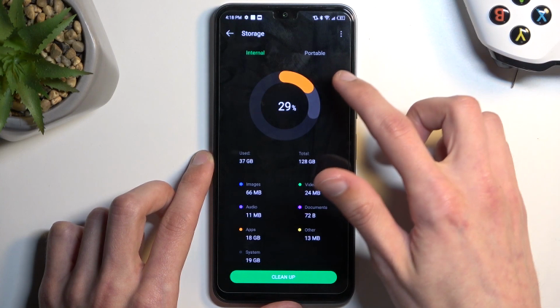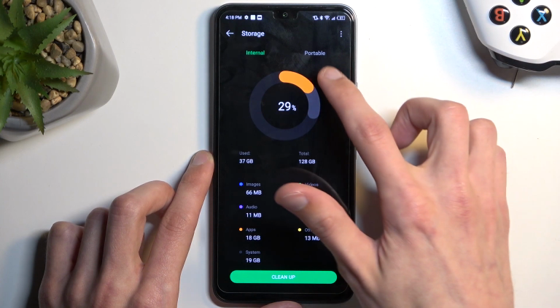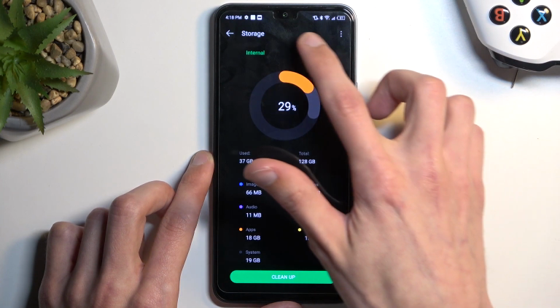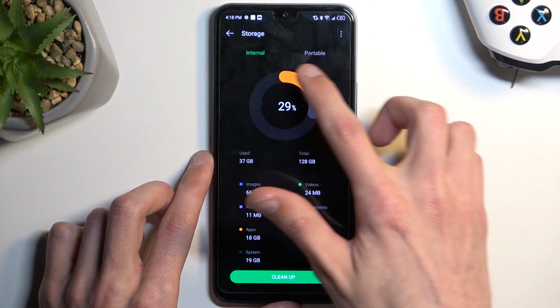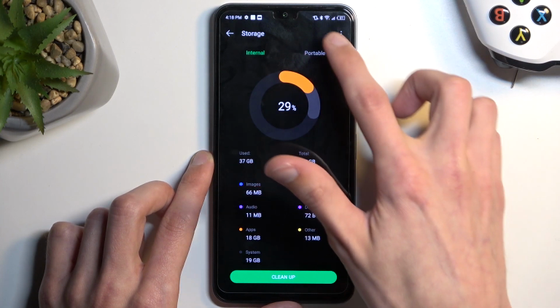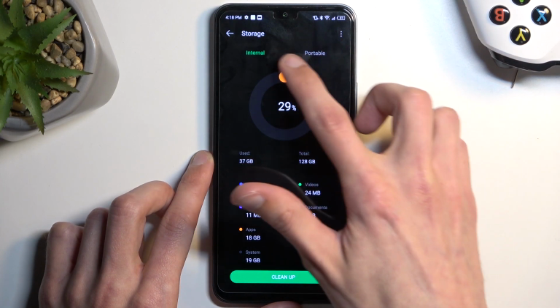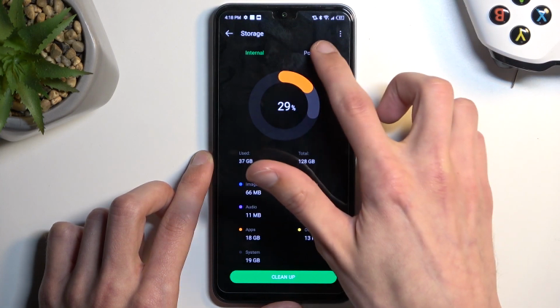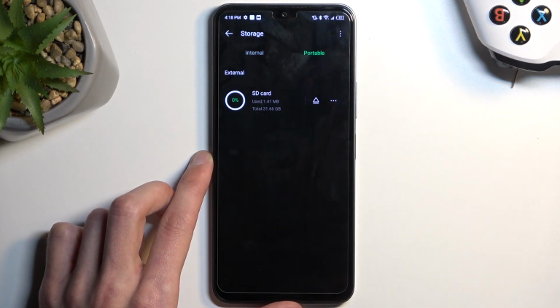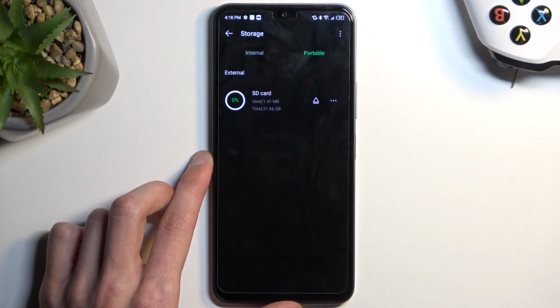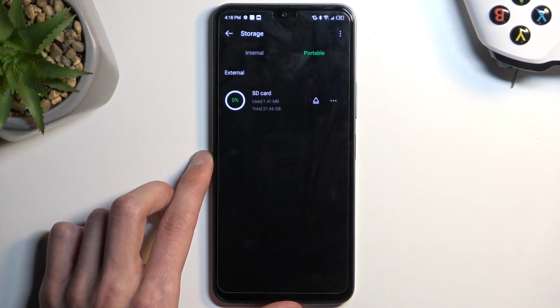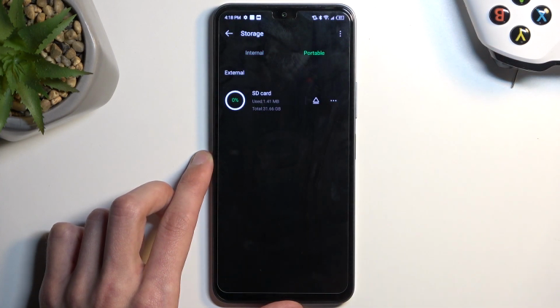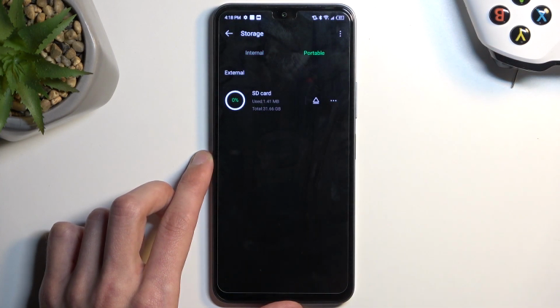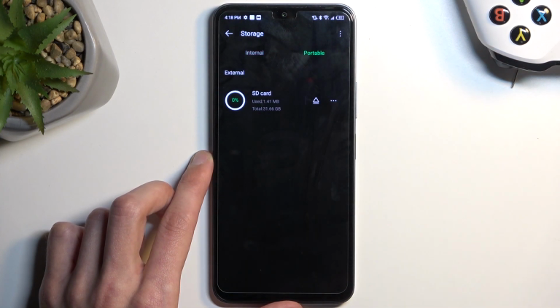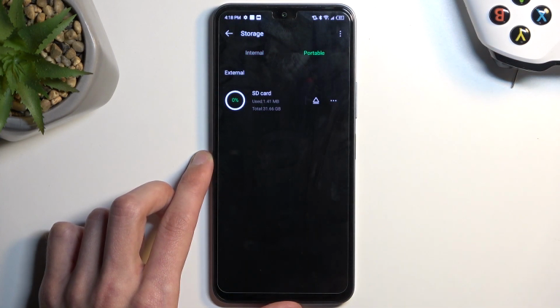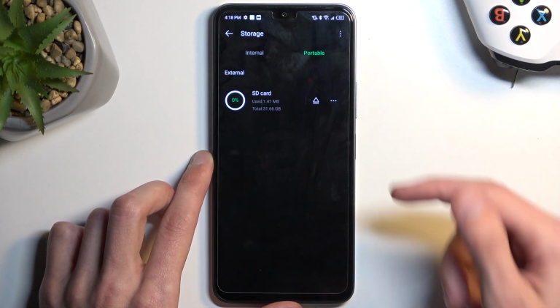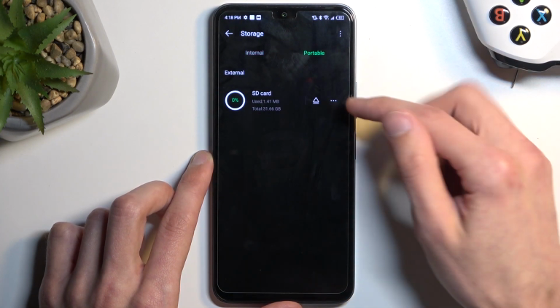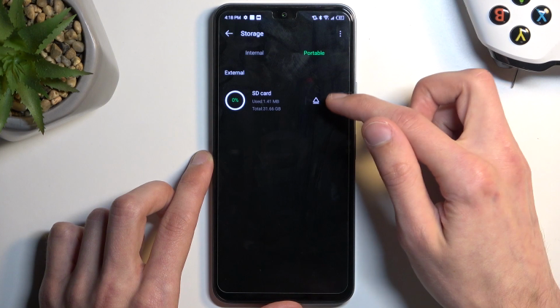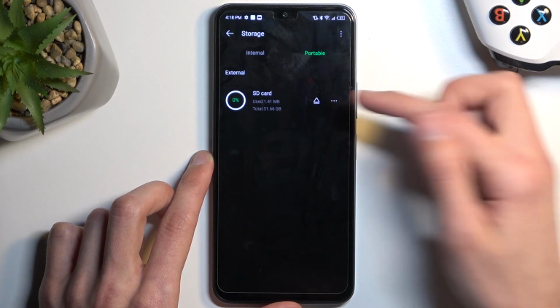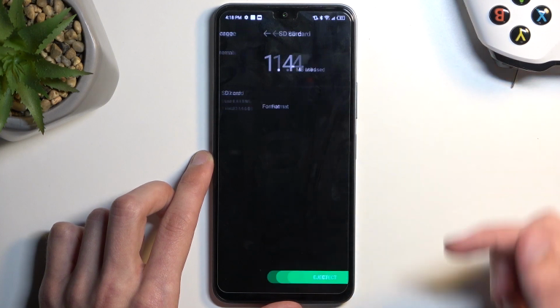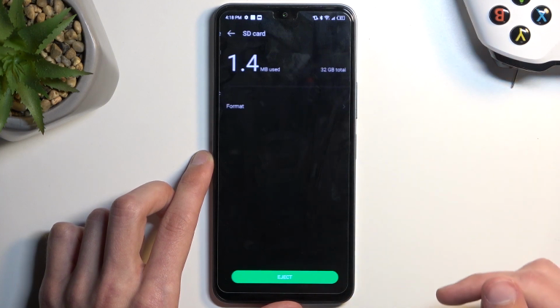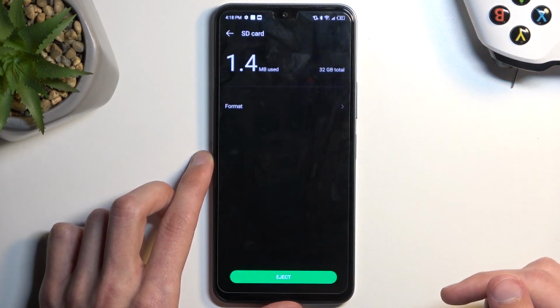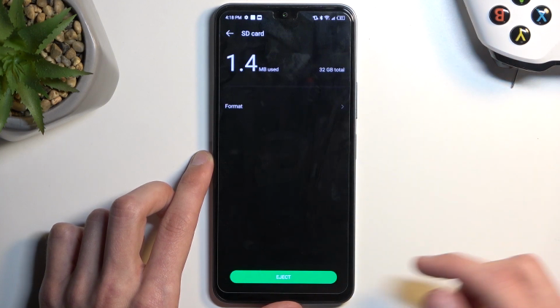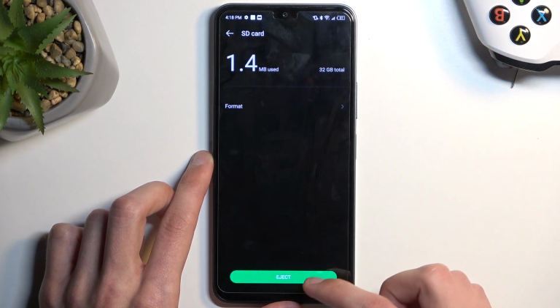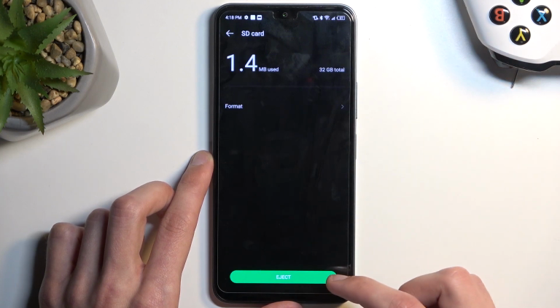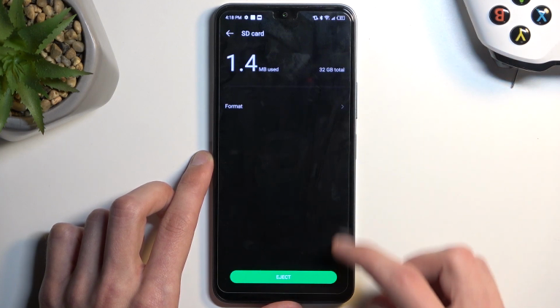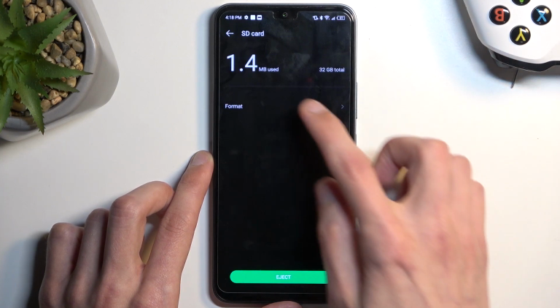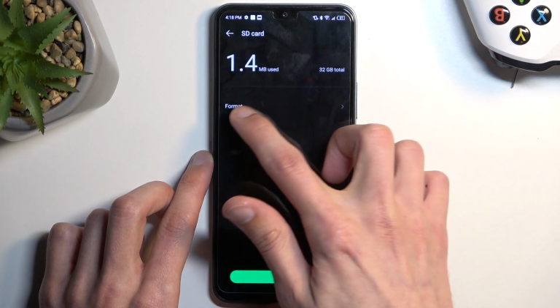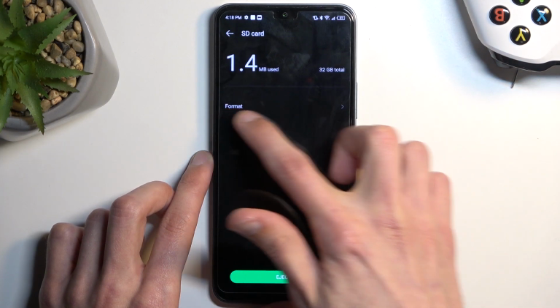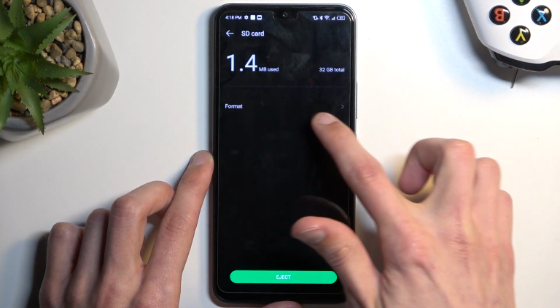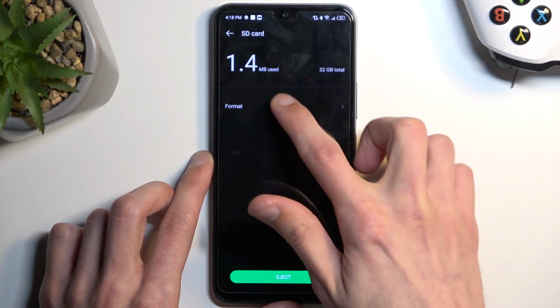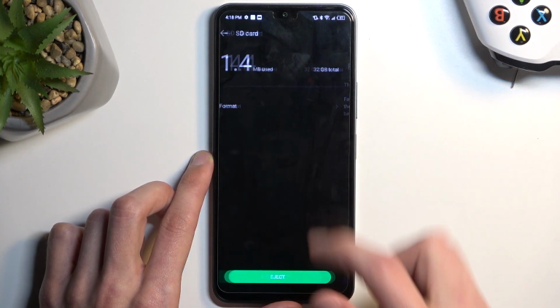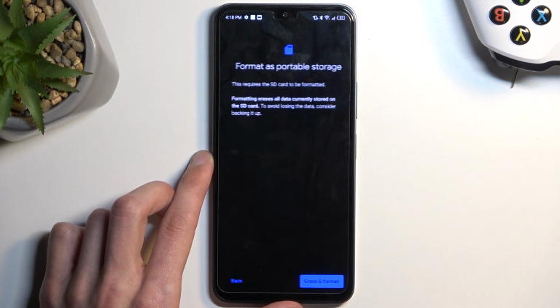Make sure you select the portable one on the side right here, and then the three dots next to it. And we have format right over here.